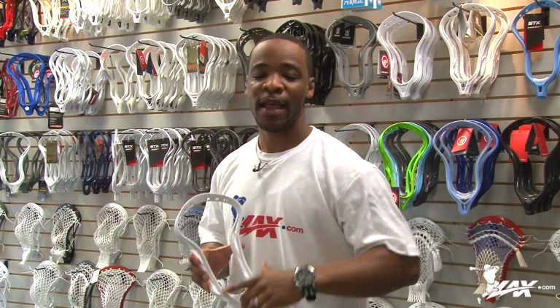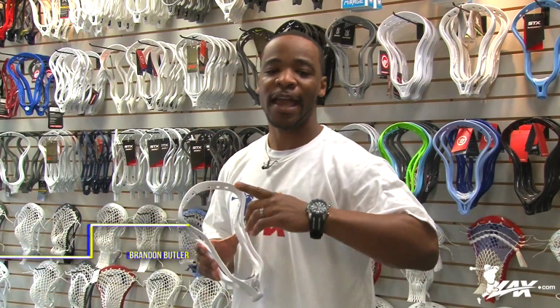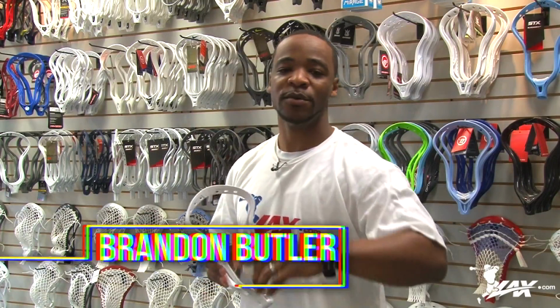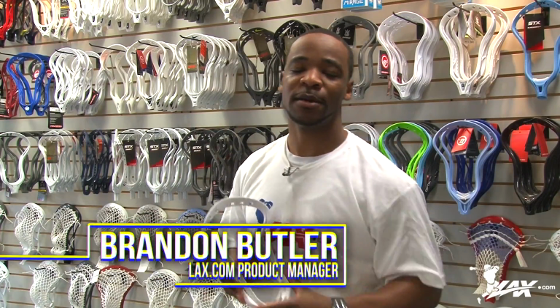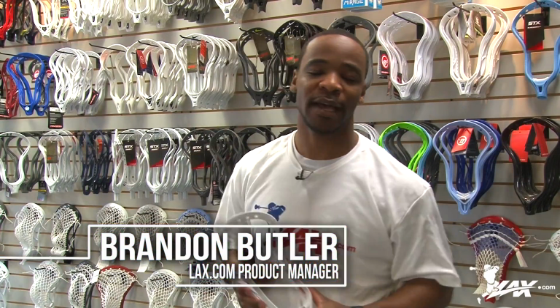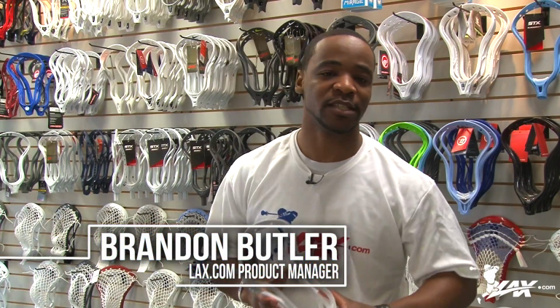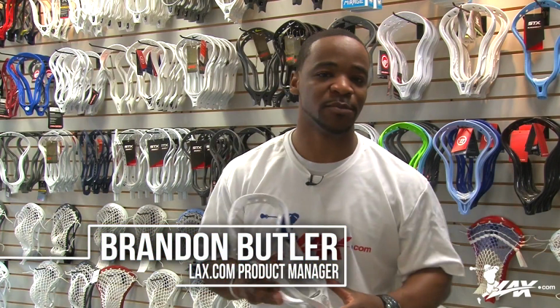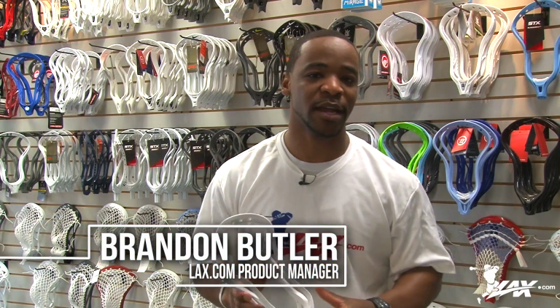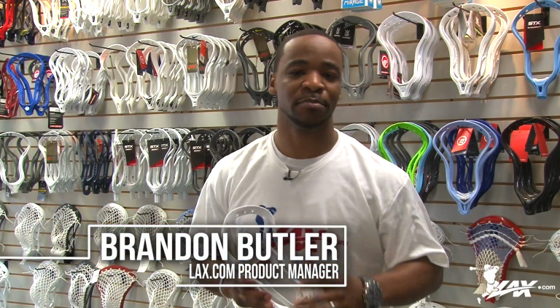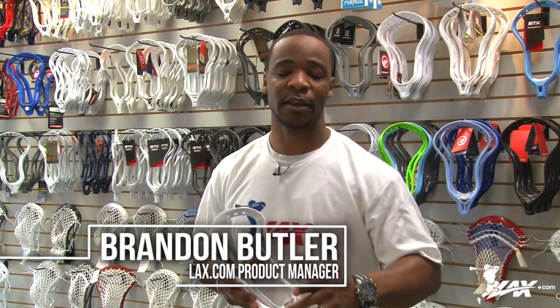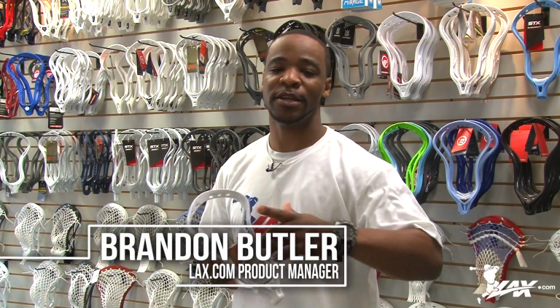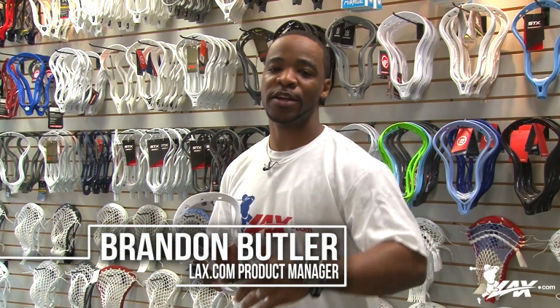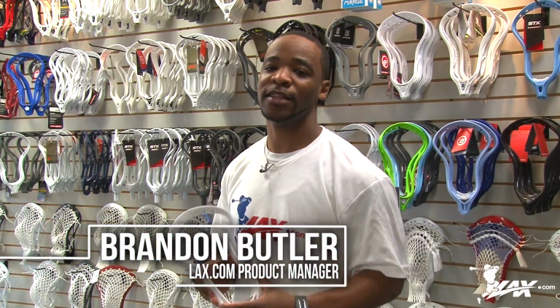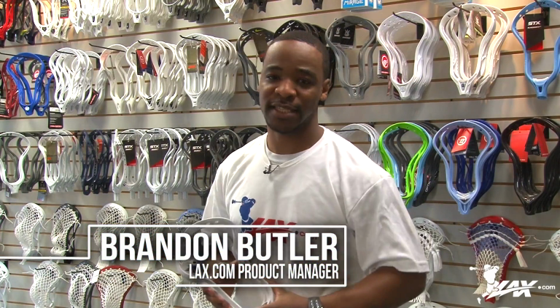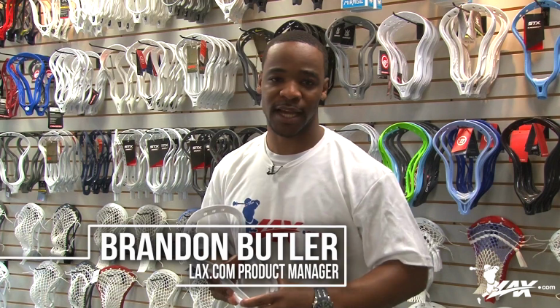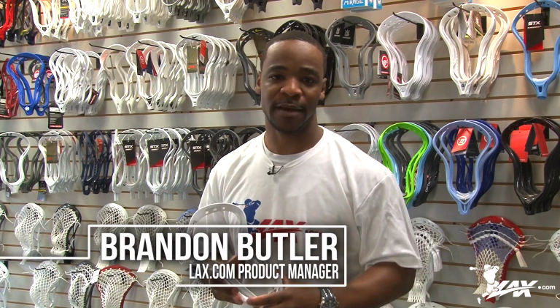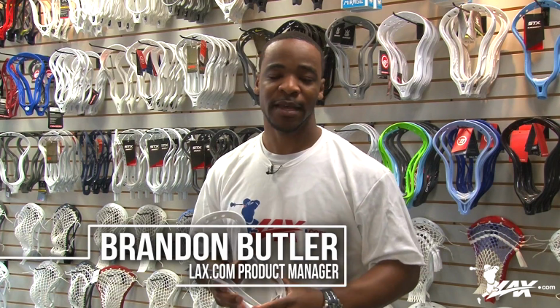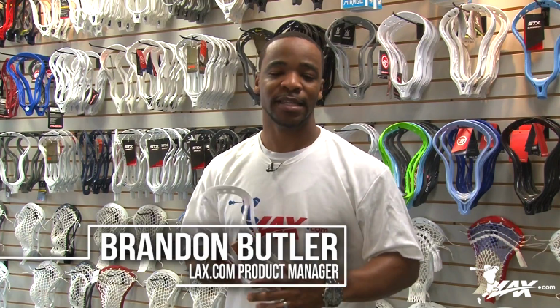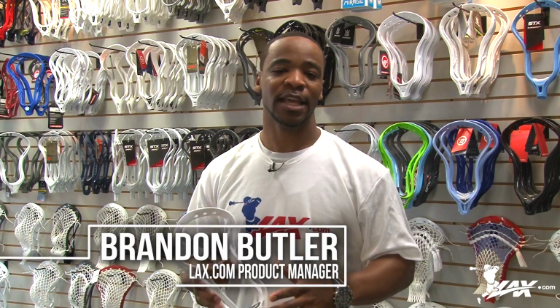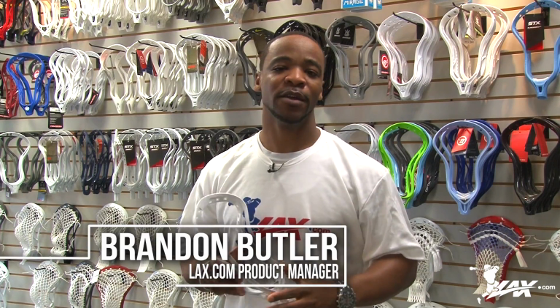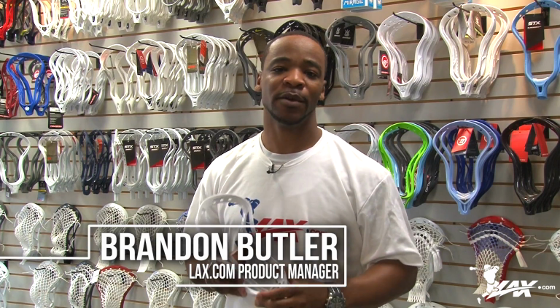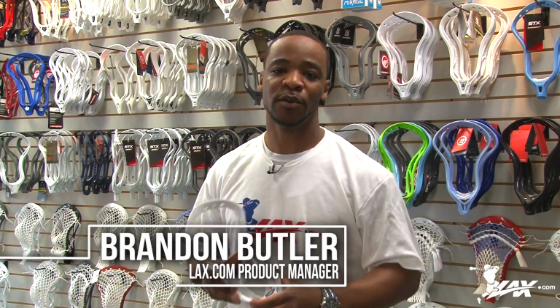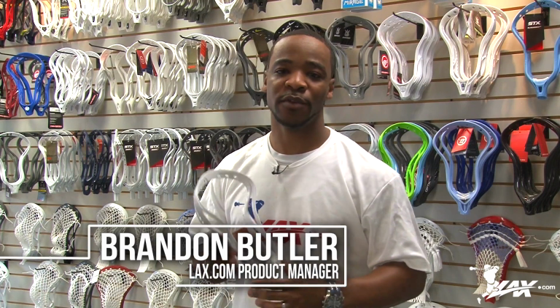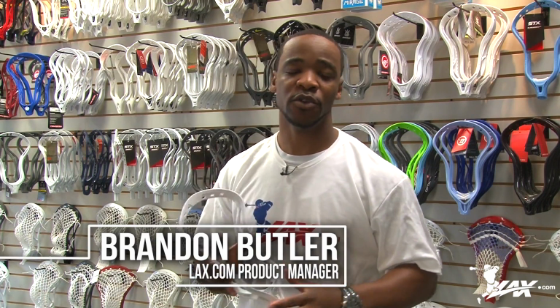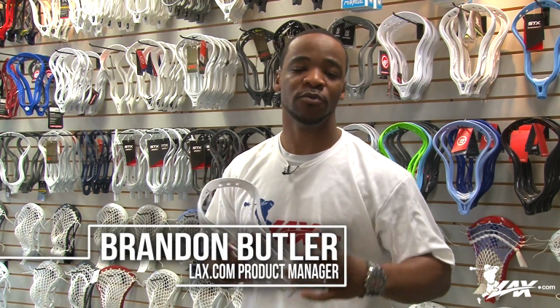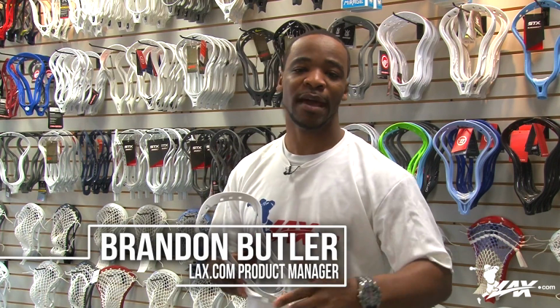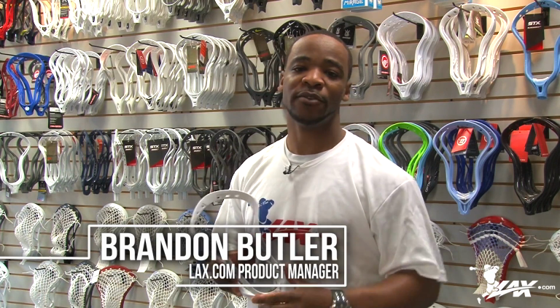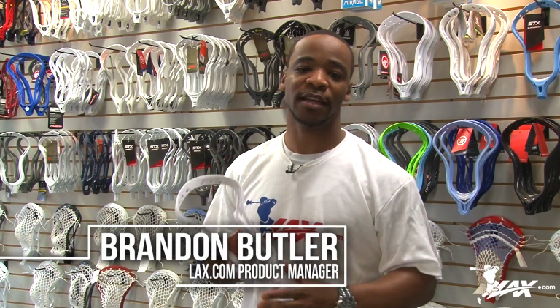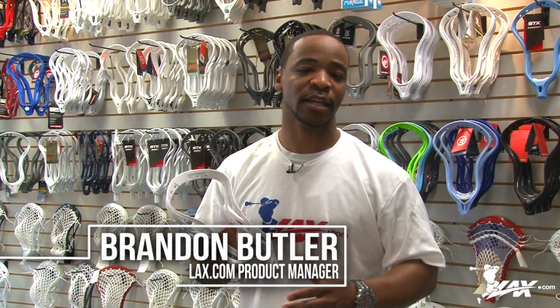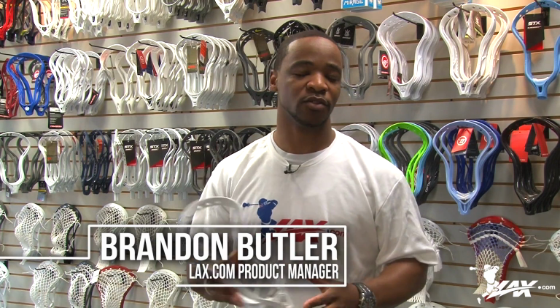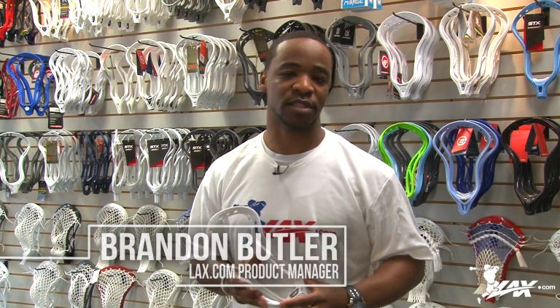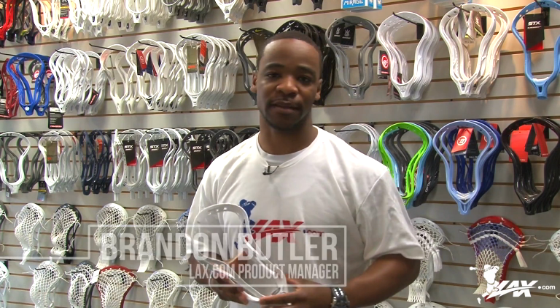Hey, what's up guys? This is Brandon, product manager here at LAX.com, and today we're going to be going over the new Maverick Kinetic Lacrosse Head.